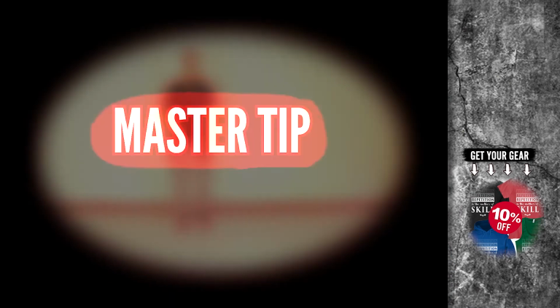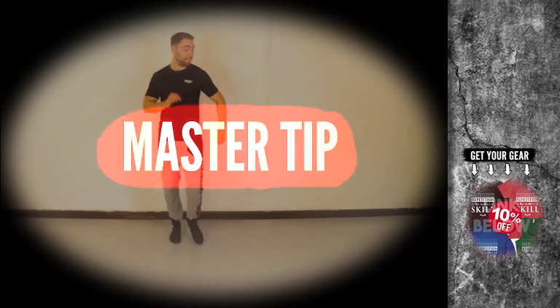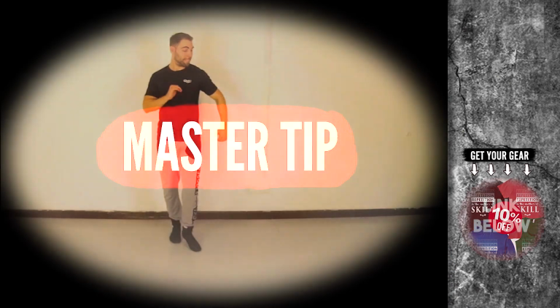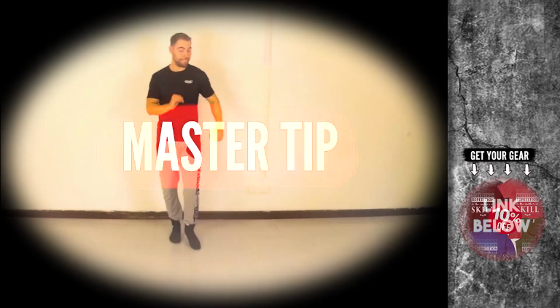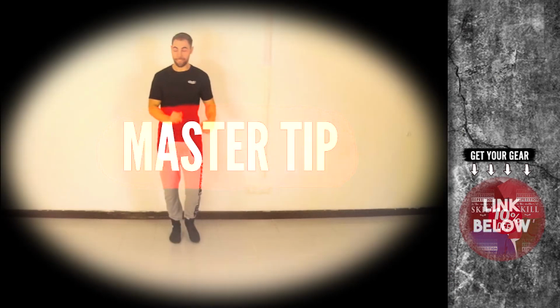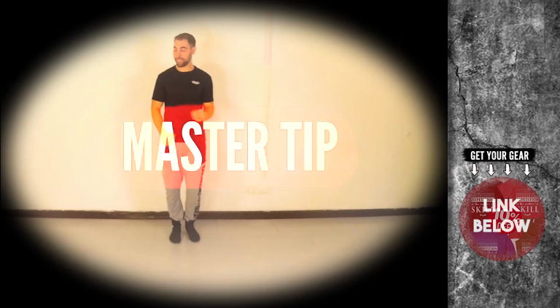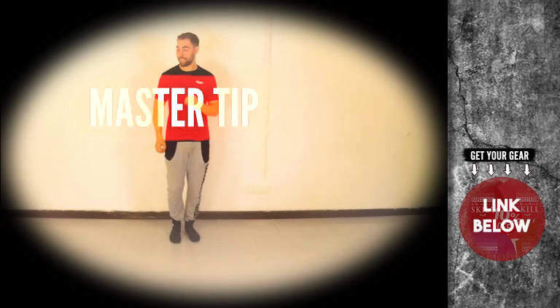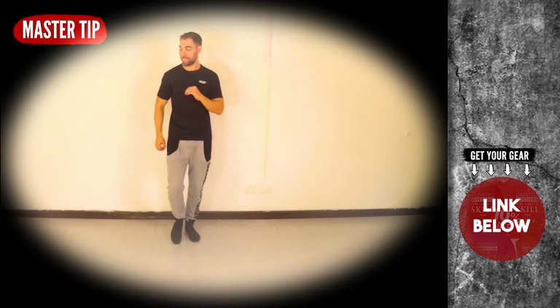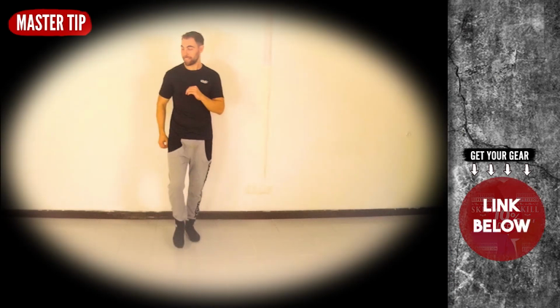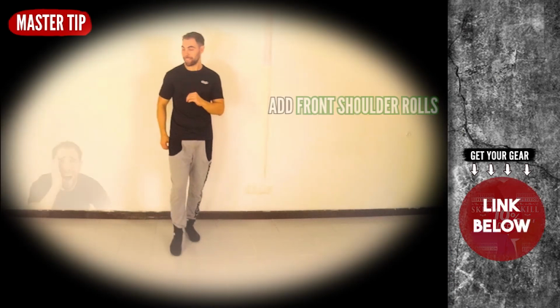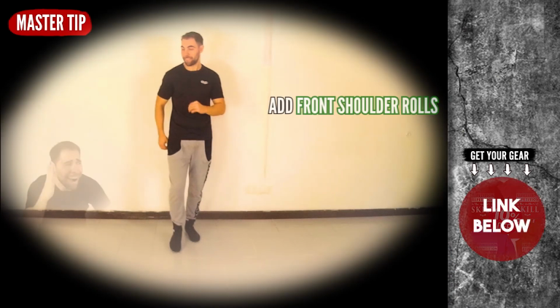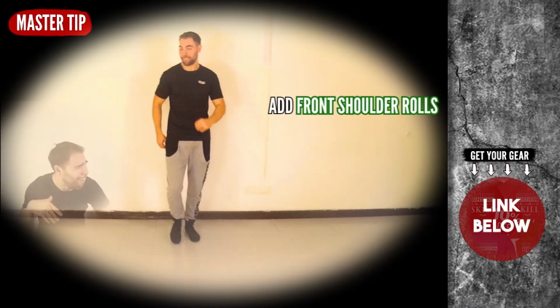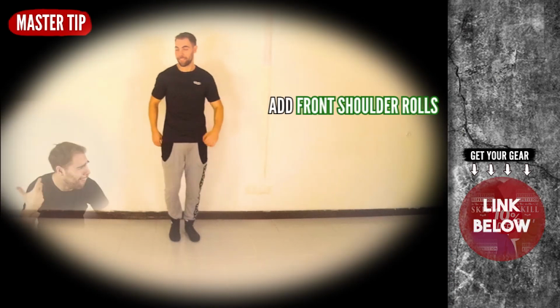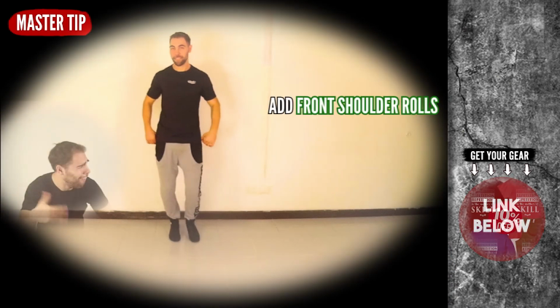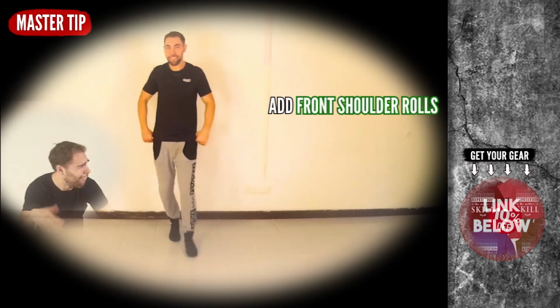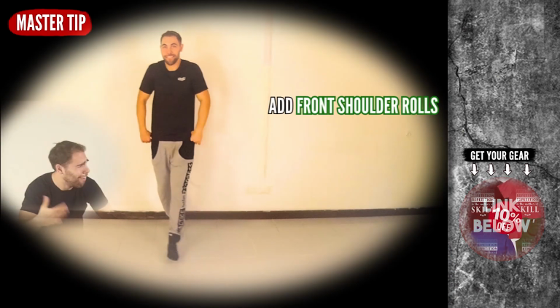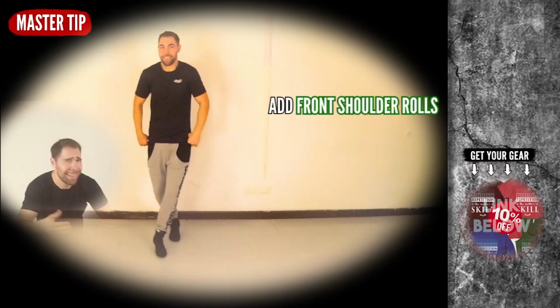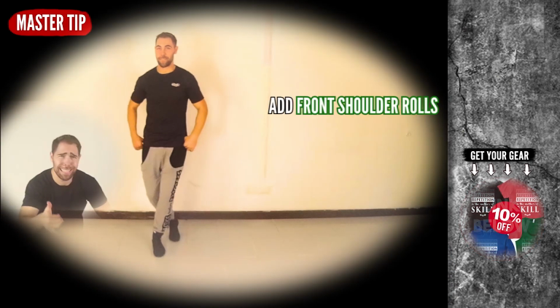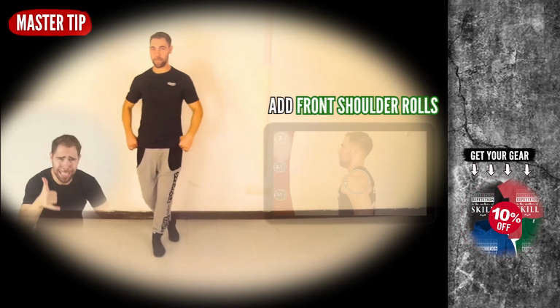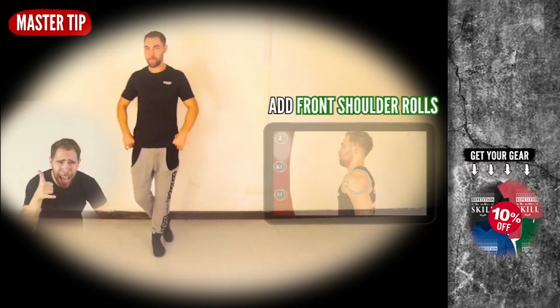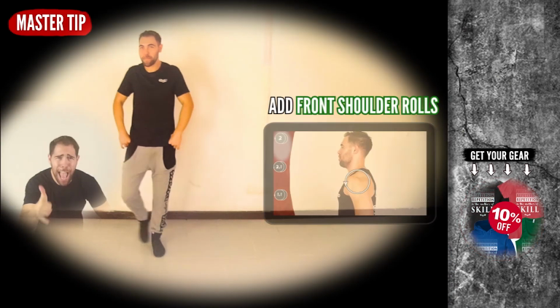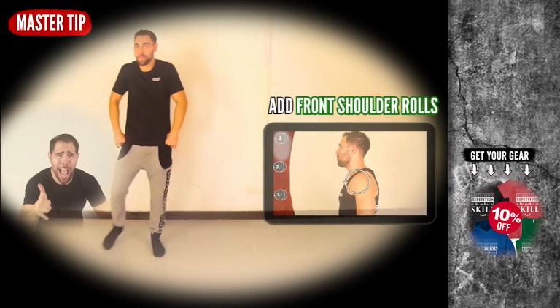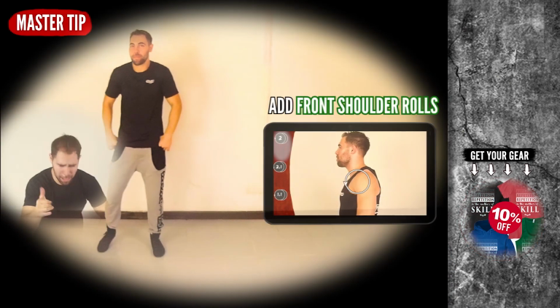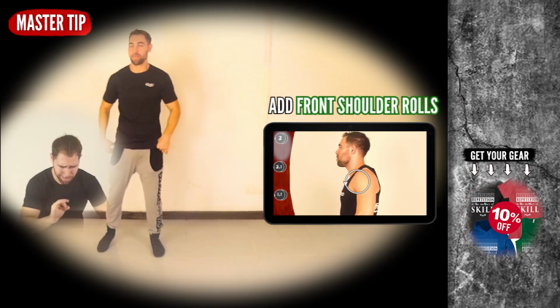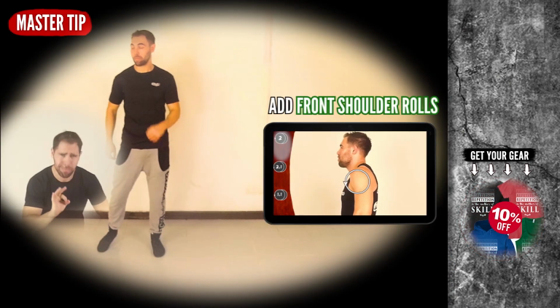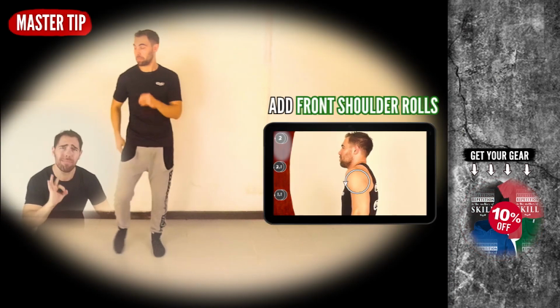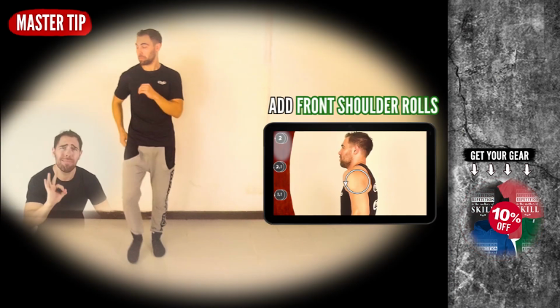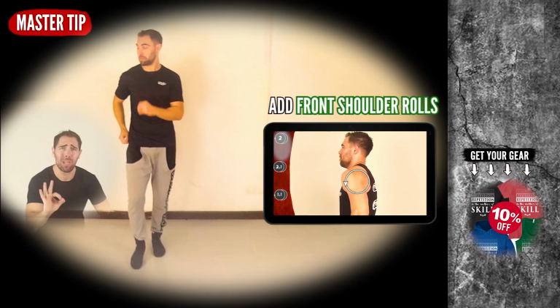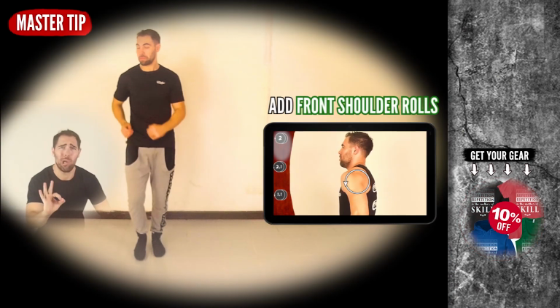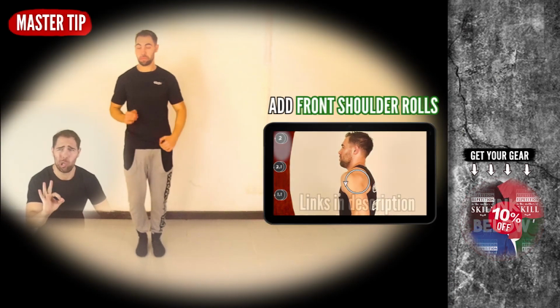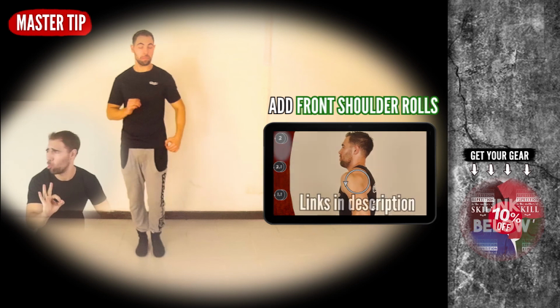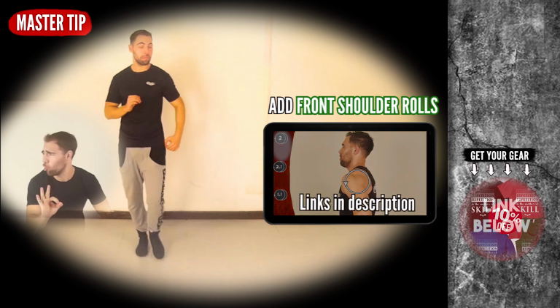Master tip of the day: try to add the front shoulder rolls to the cross tap five part.